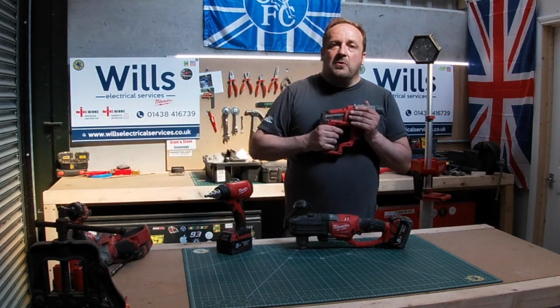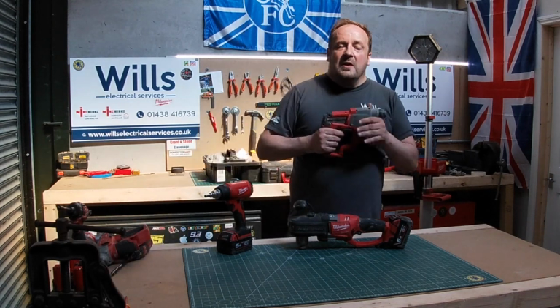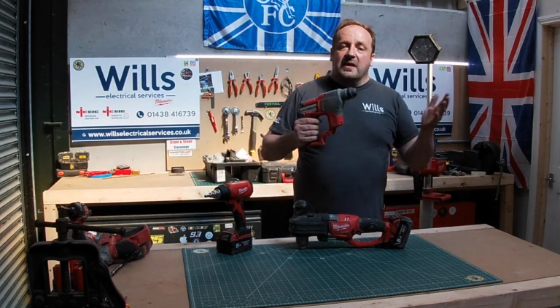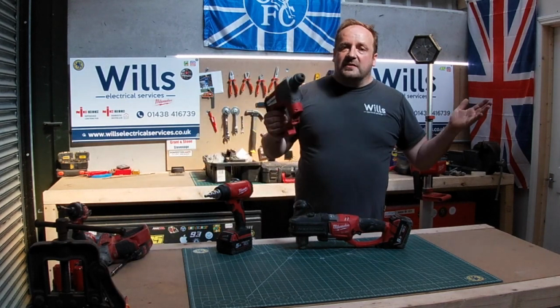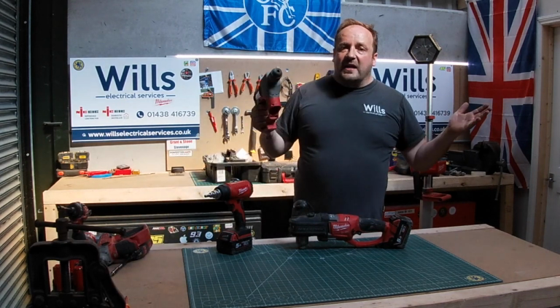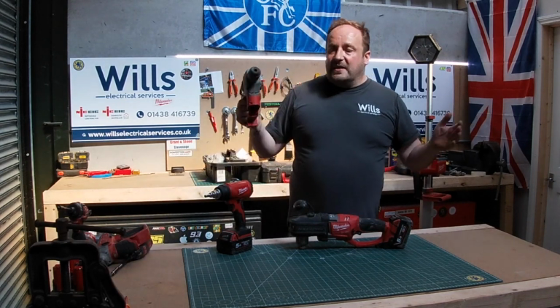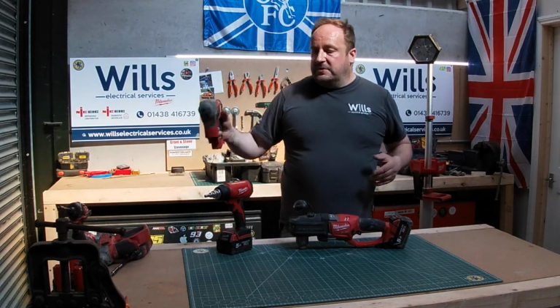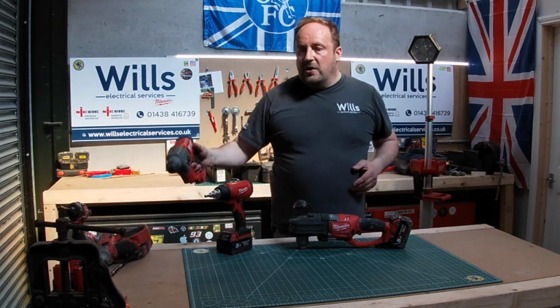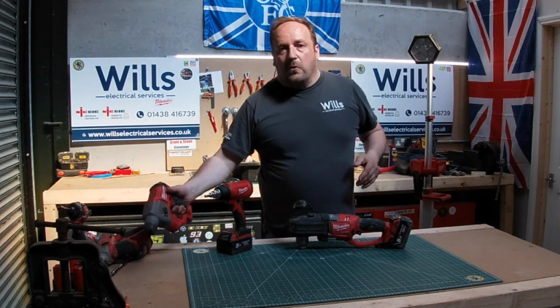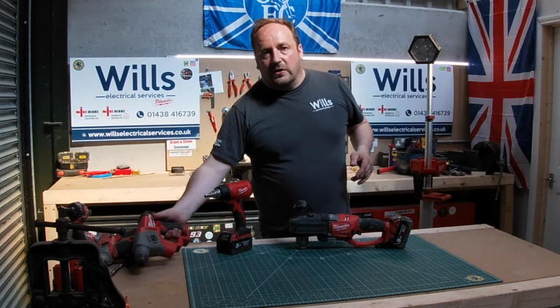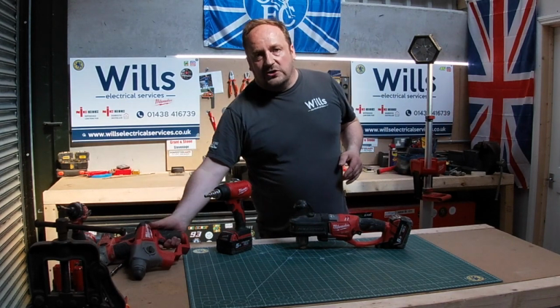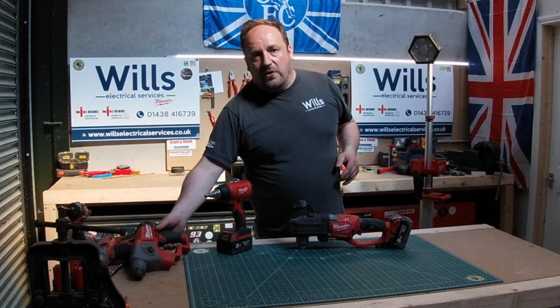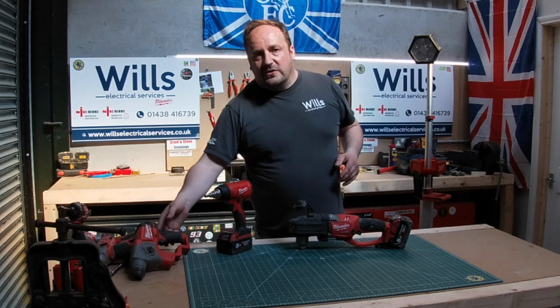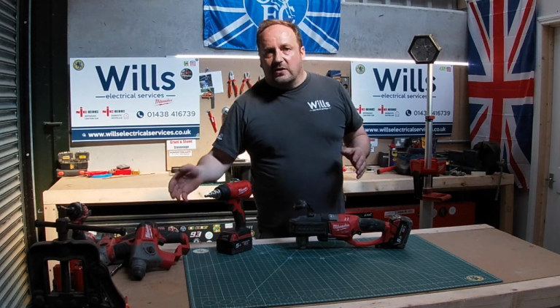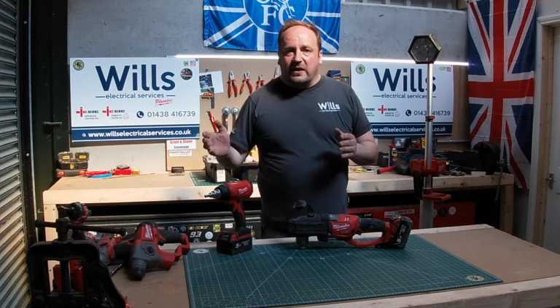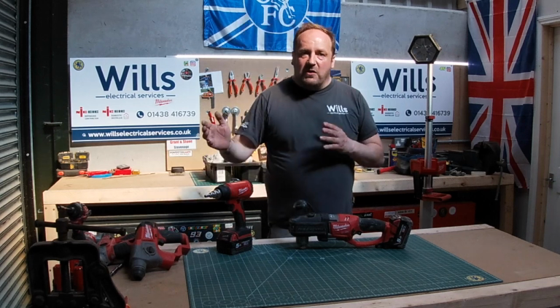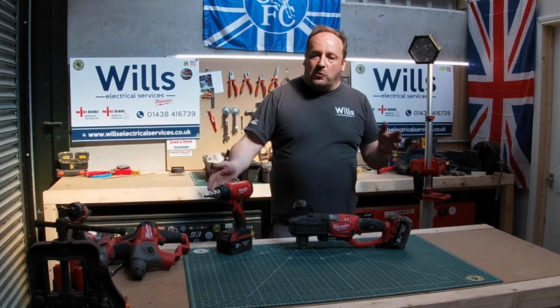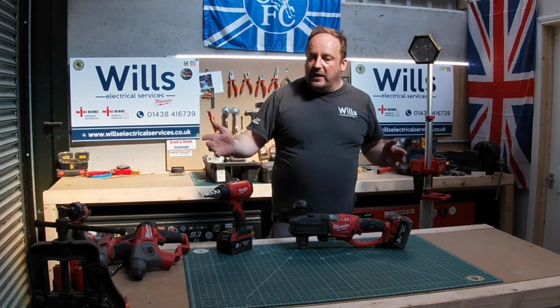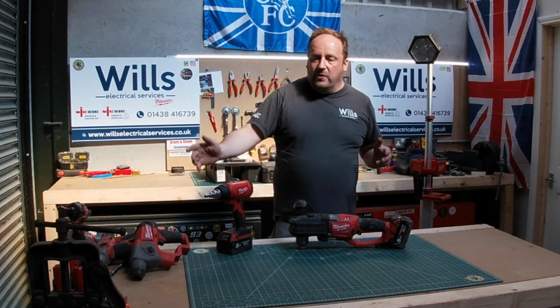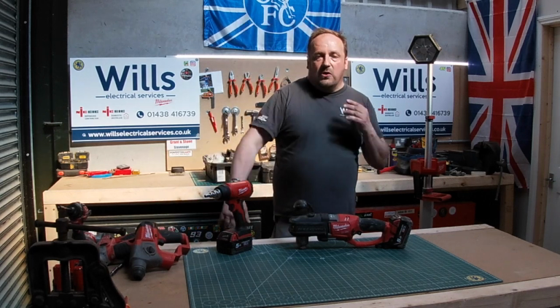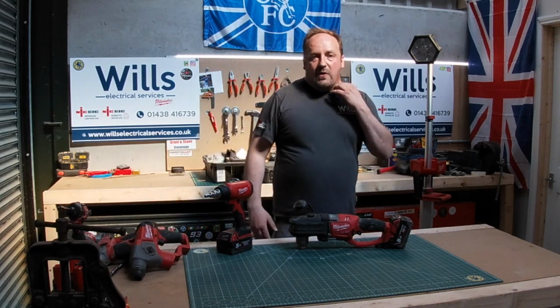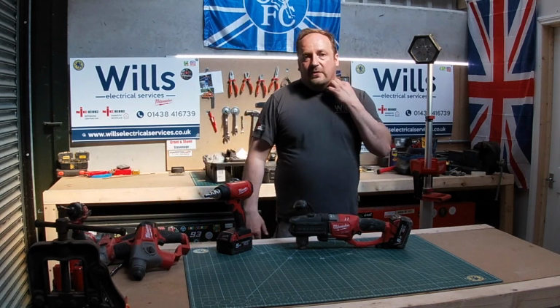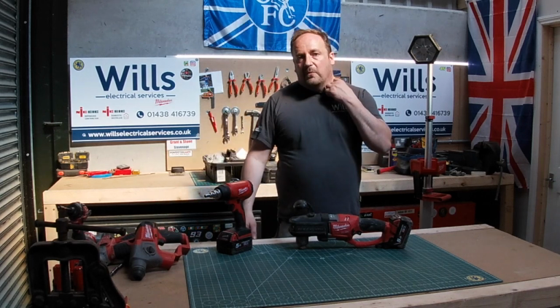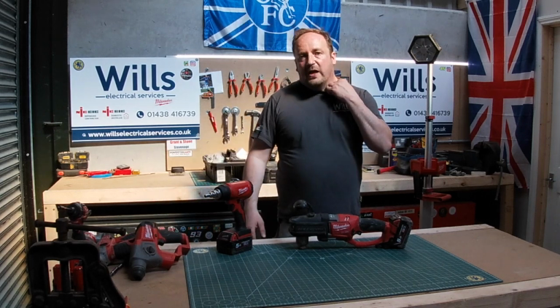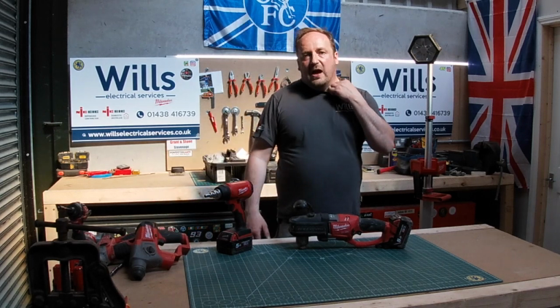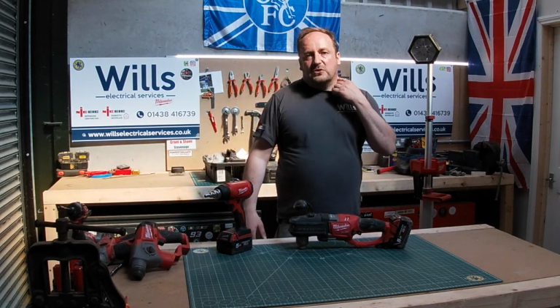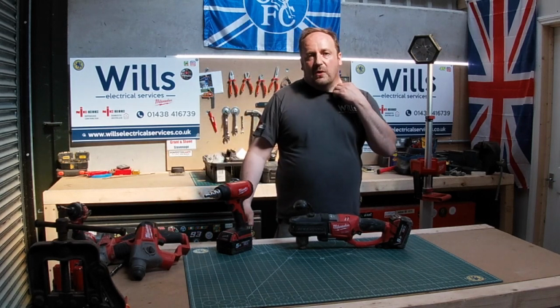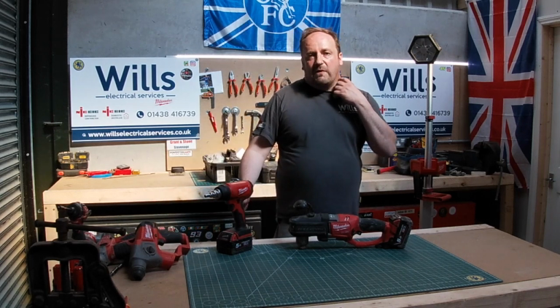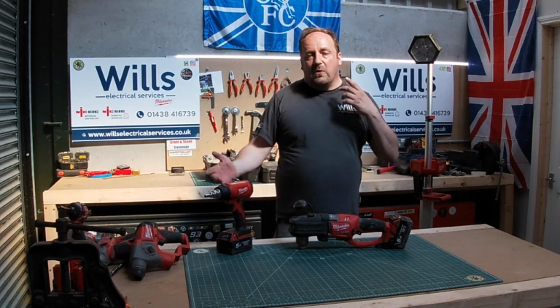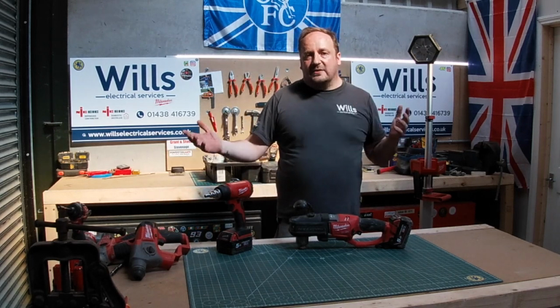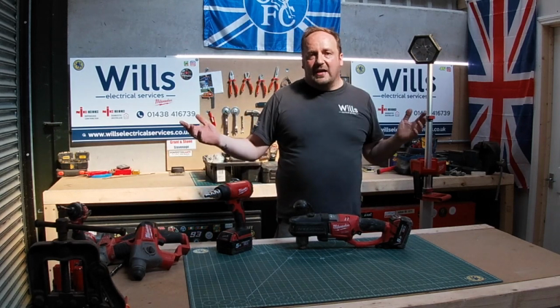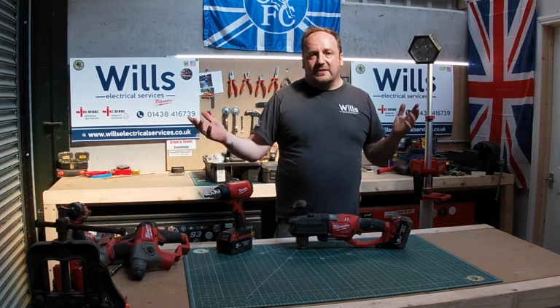So in today's episode, I want to give you a quick little look around my 12-volt SDS.